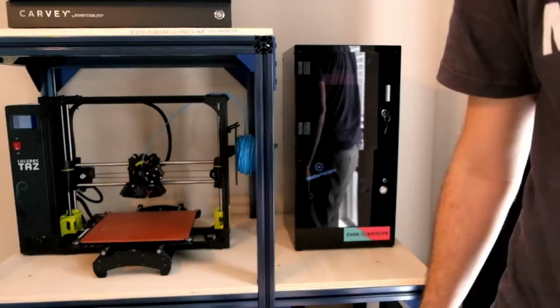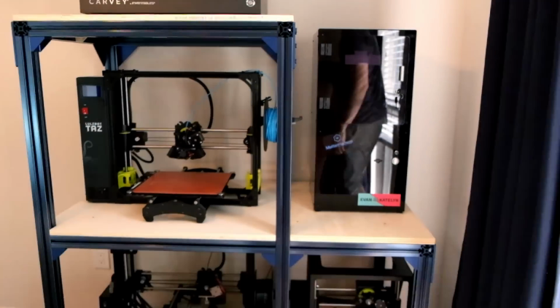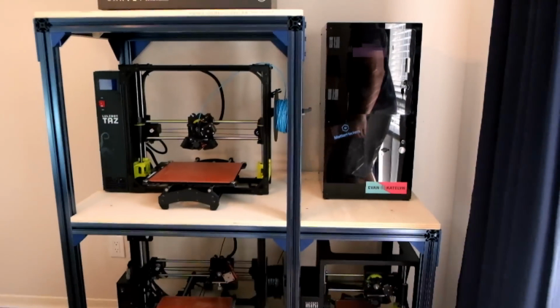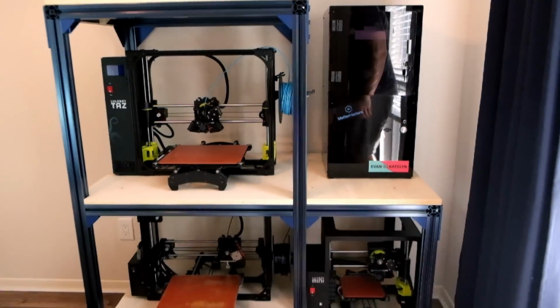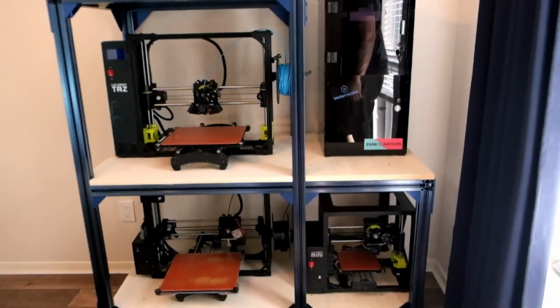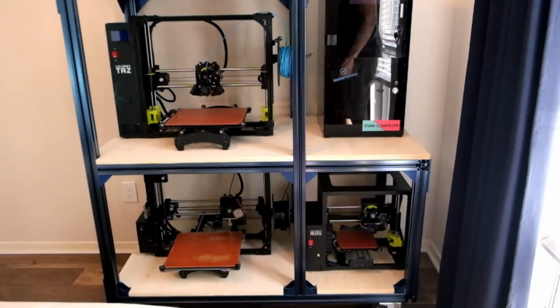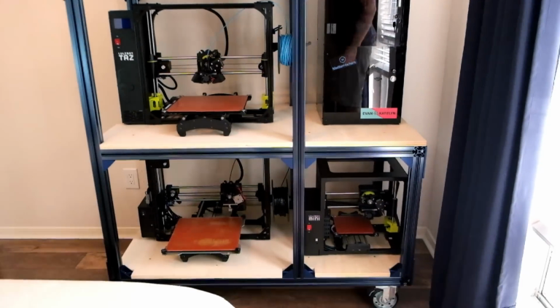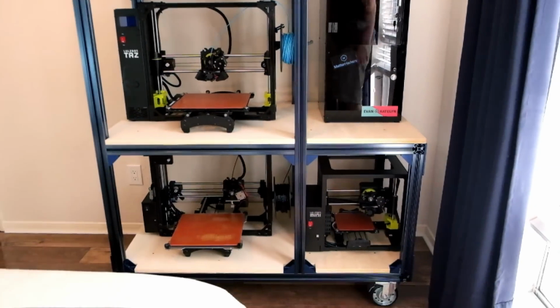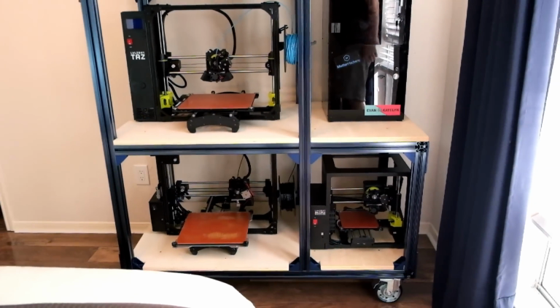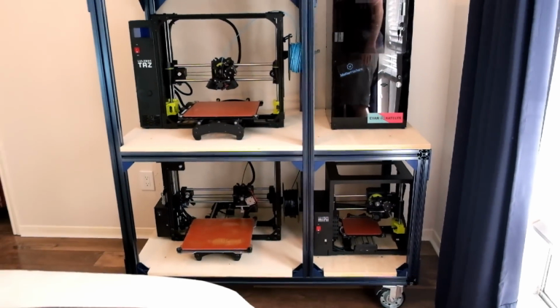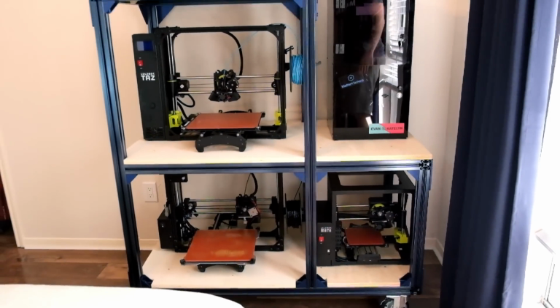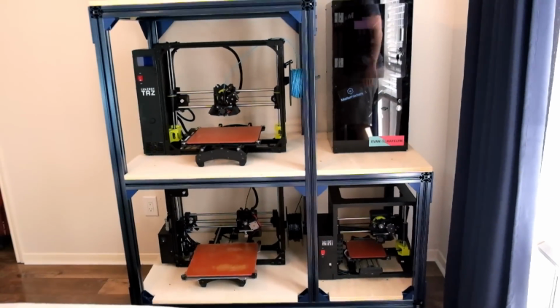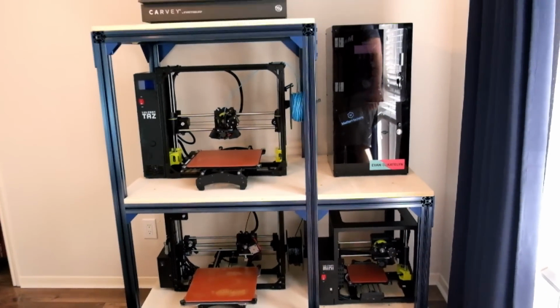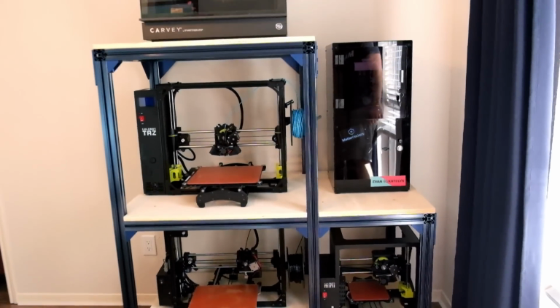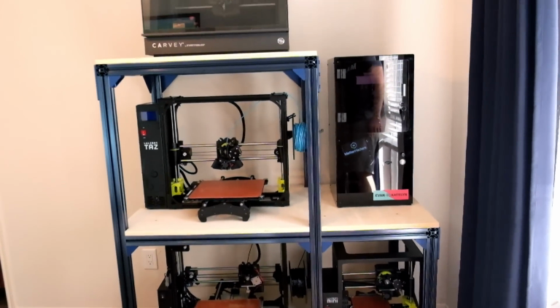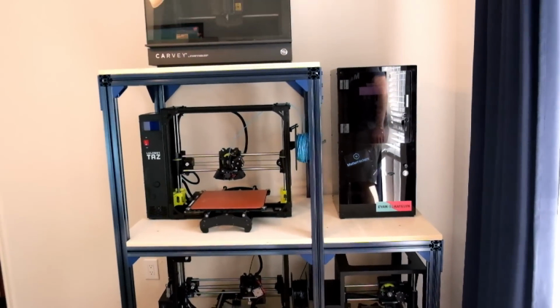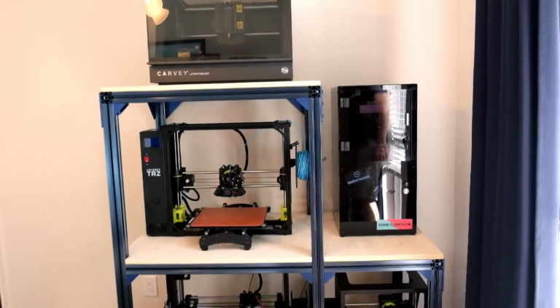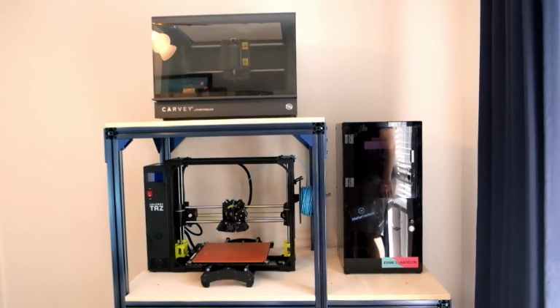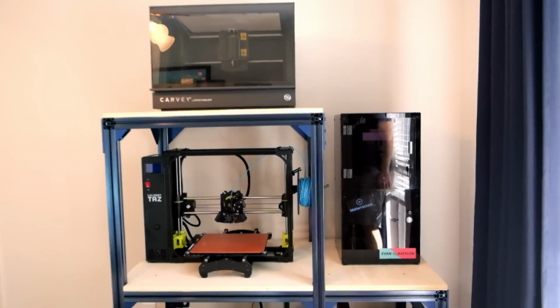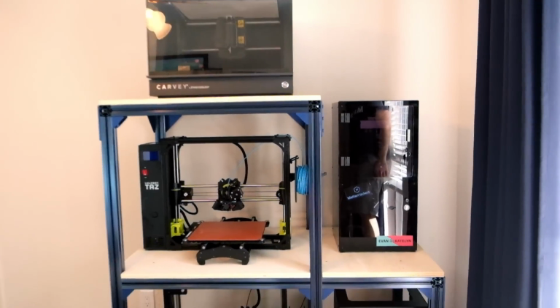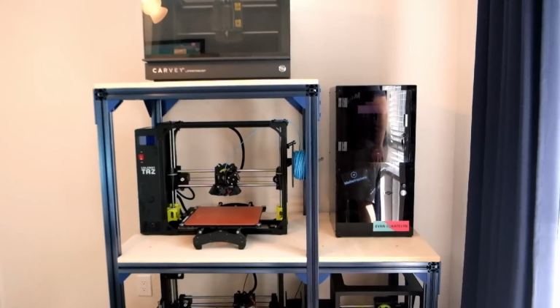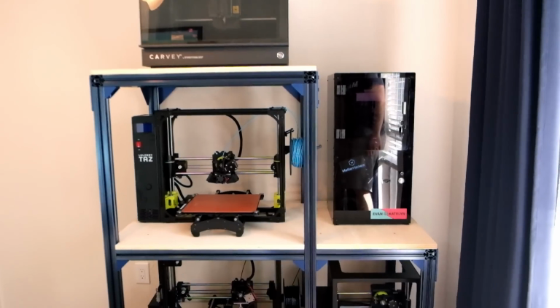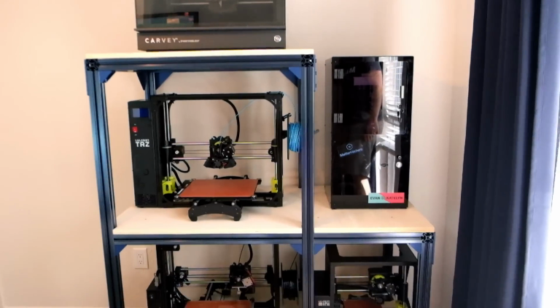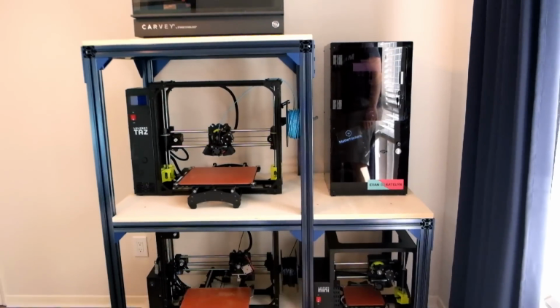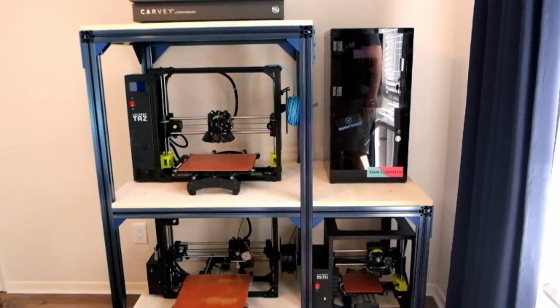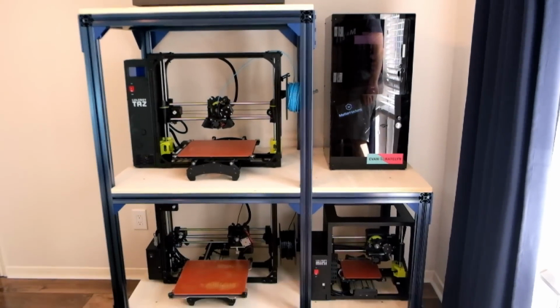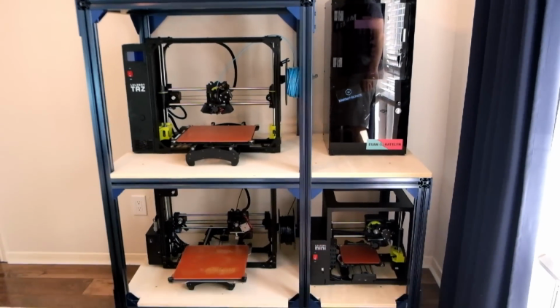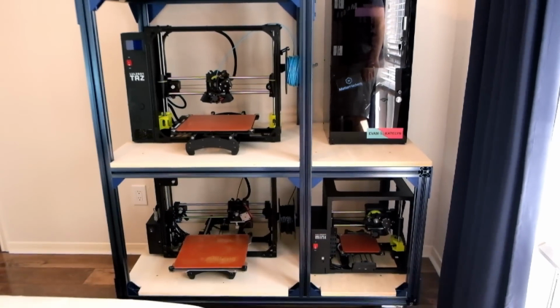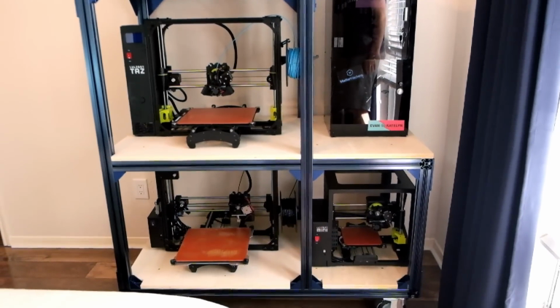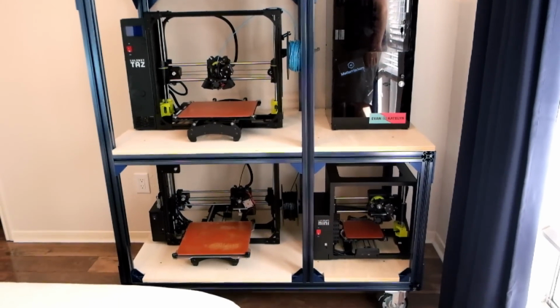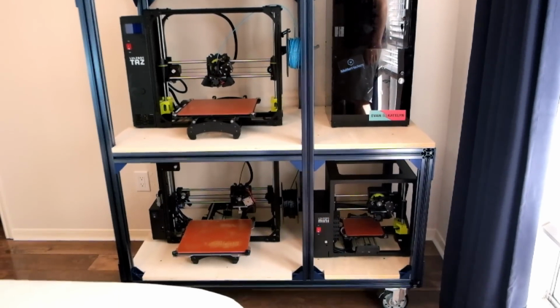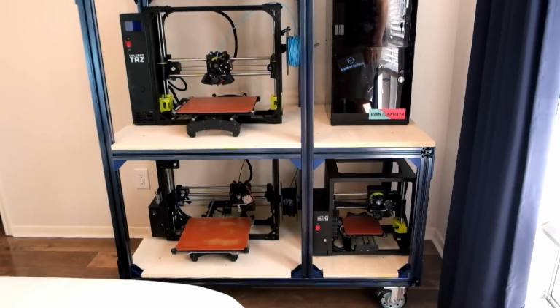Look at that! It's like we envisioned it! Oh my gosh, this makes me so happy!